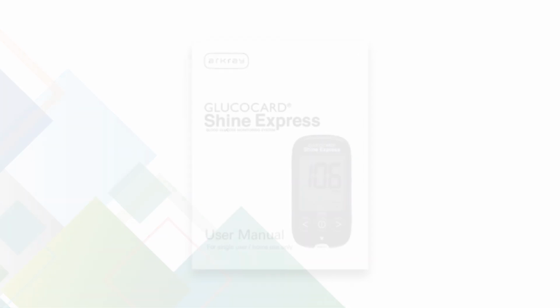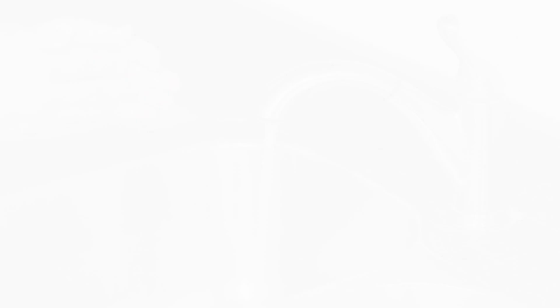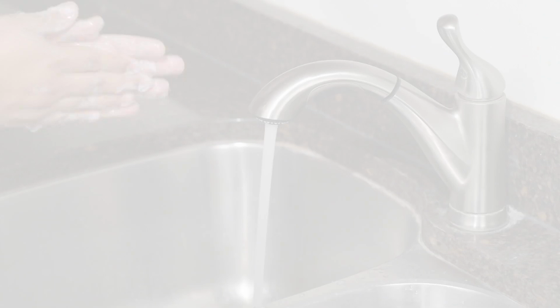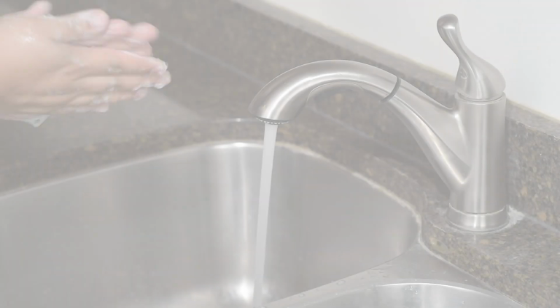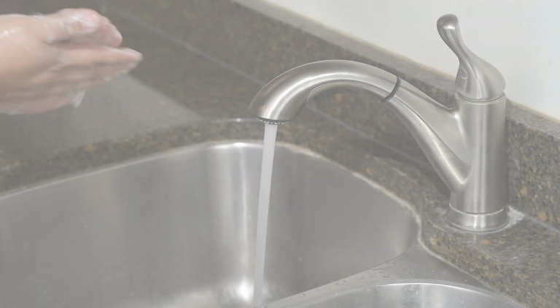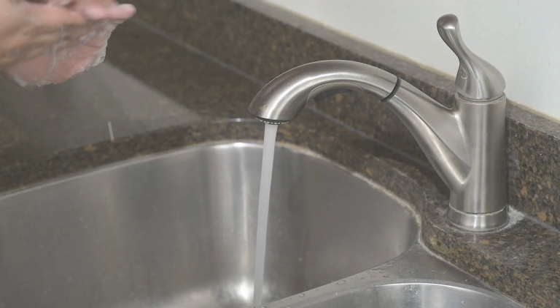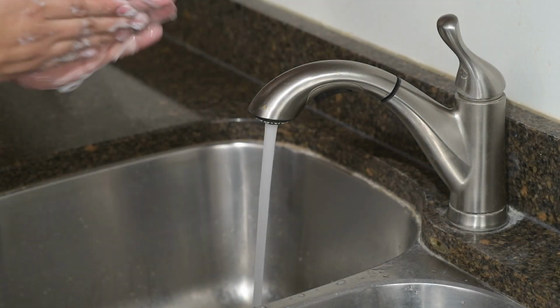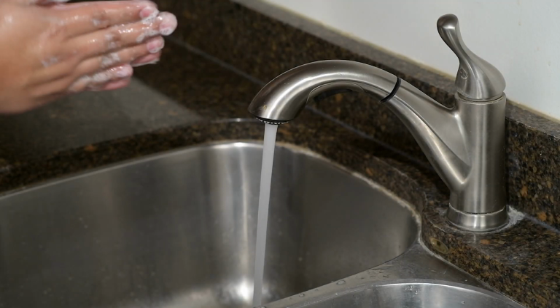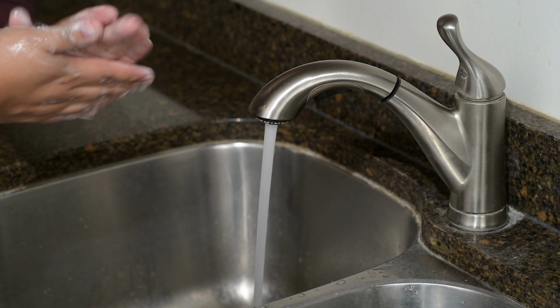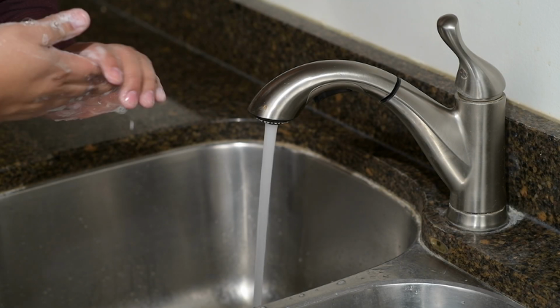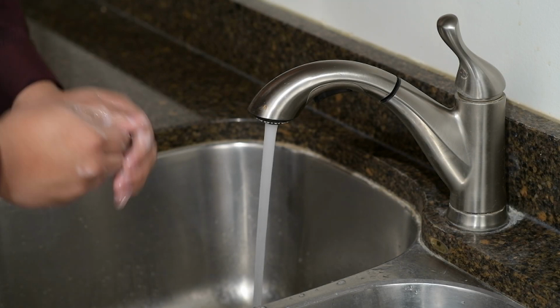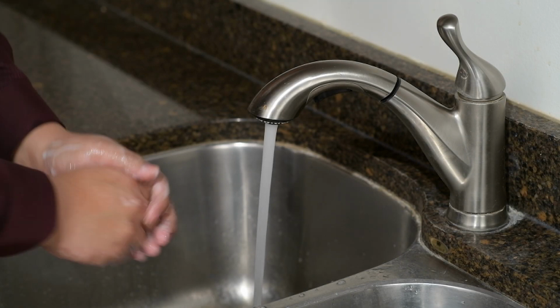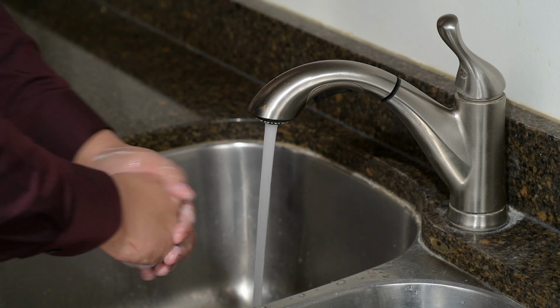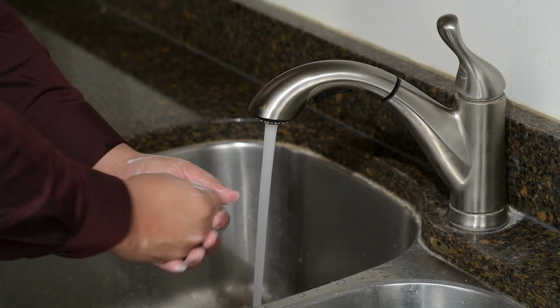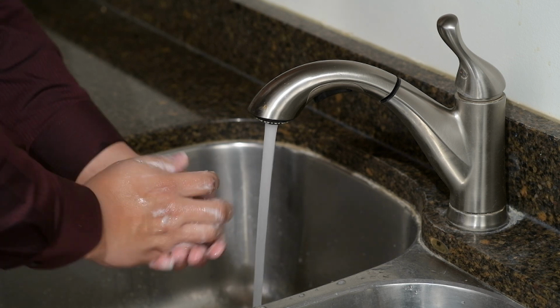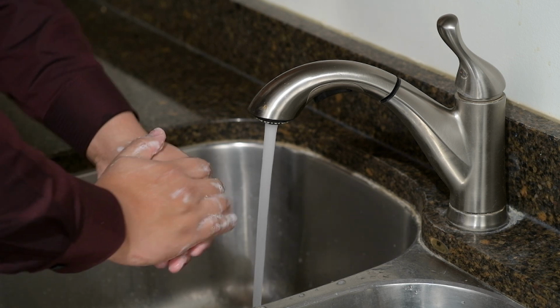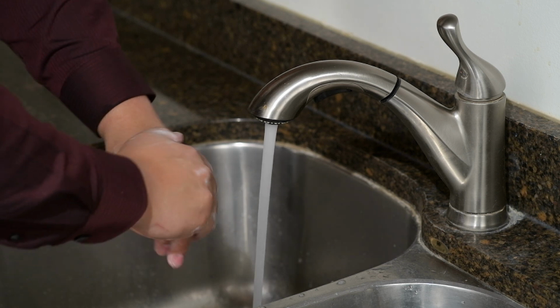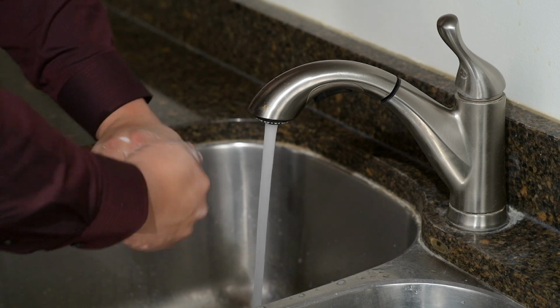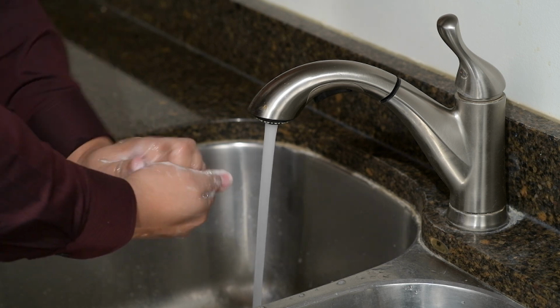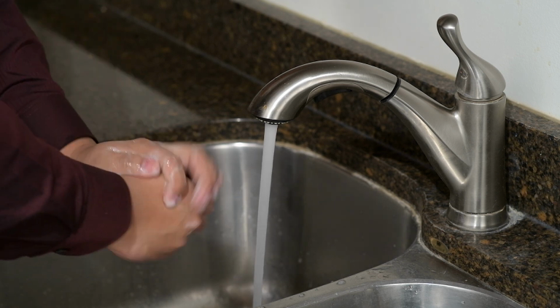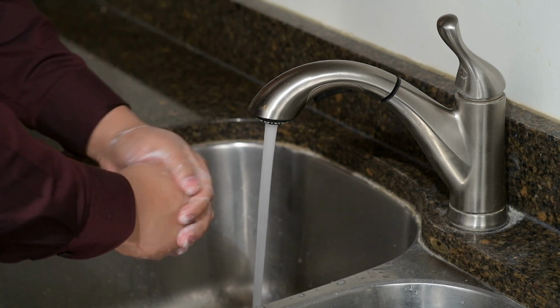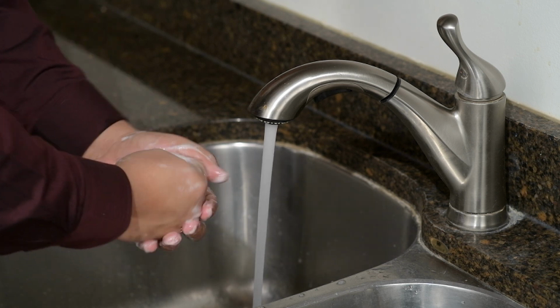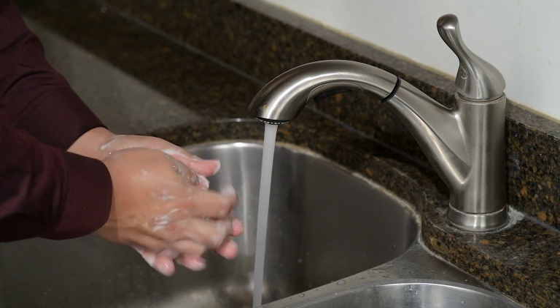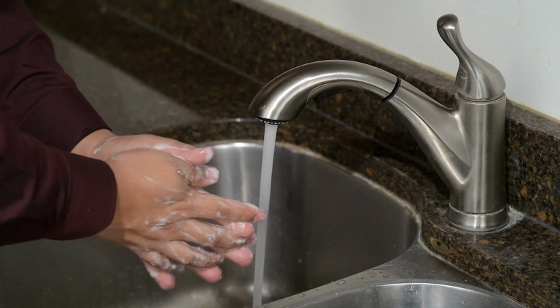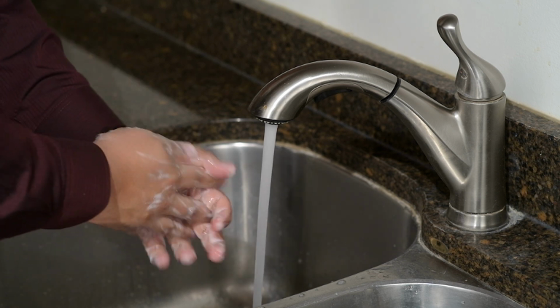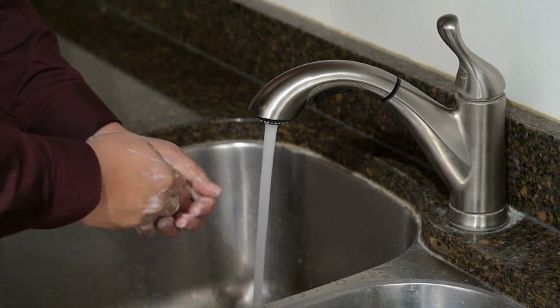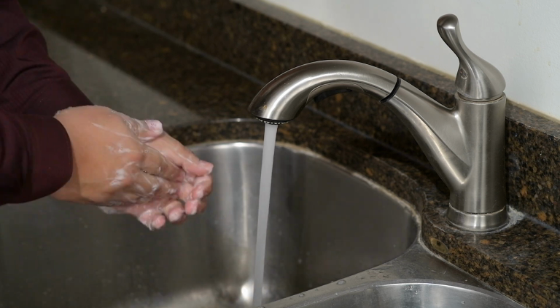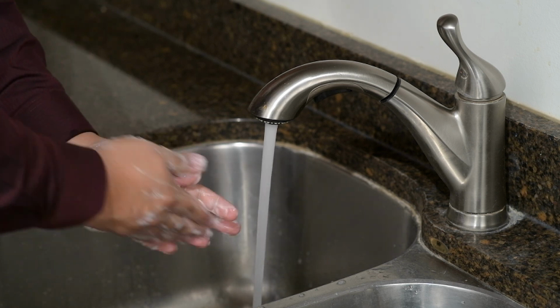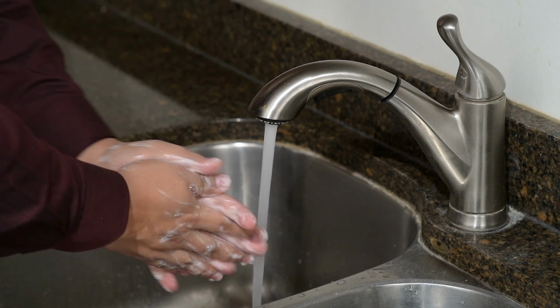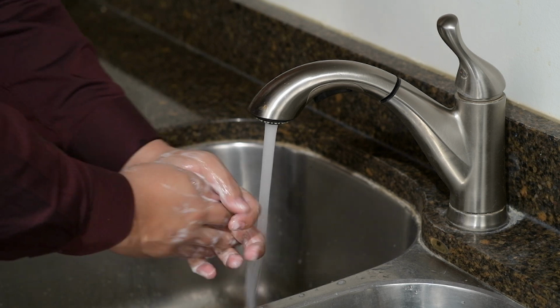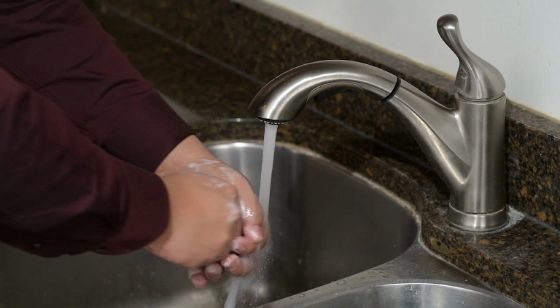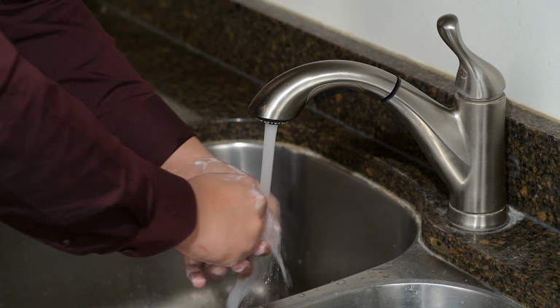To start, wash your hands with soap and warm water, then rinse and dry thoroughly.